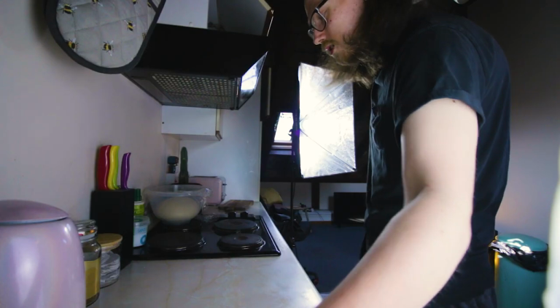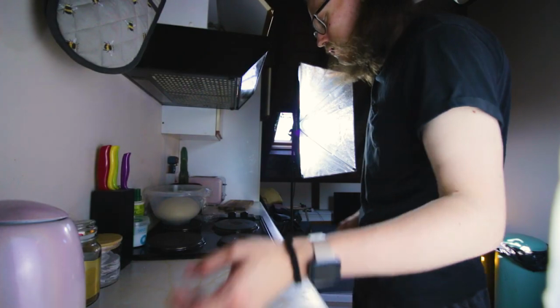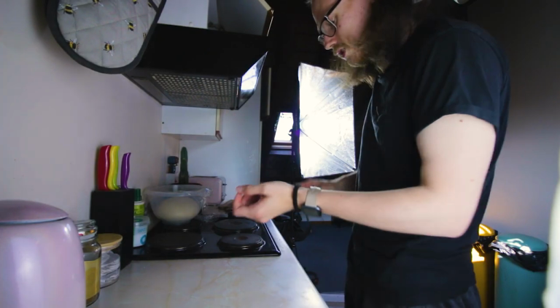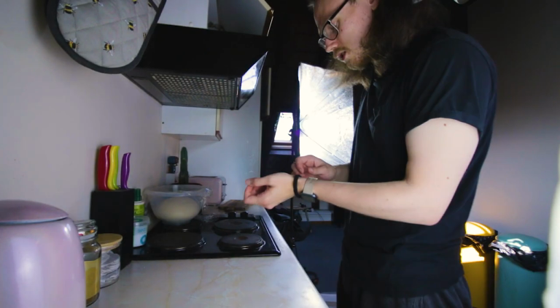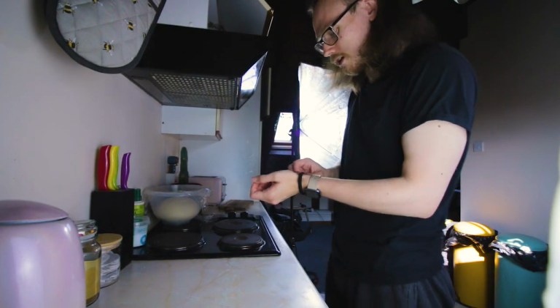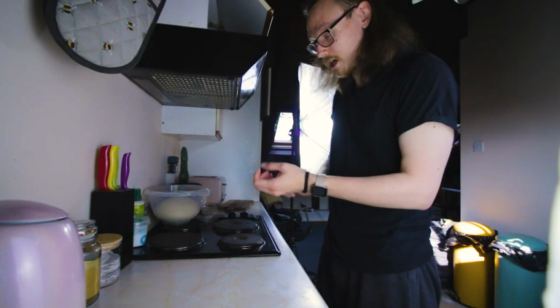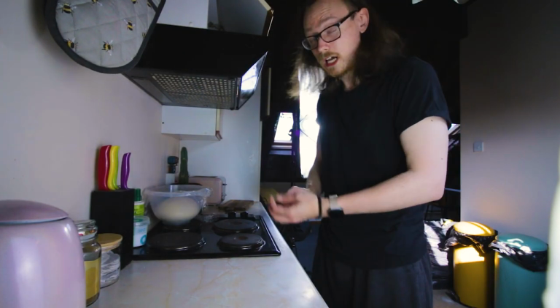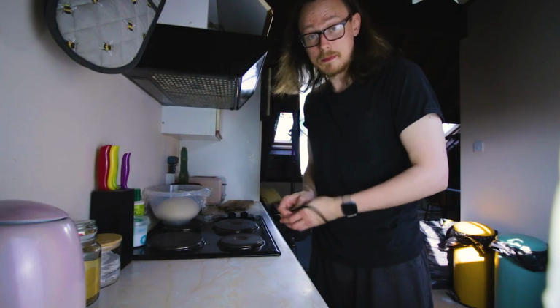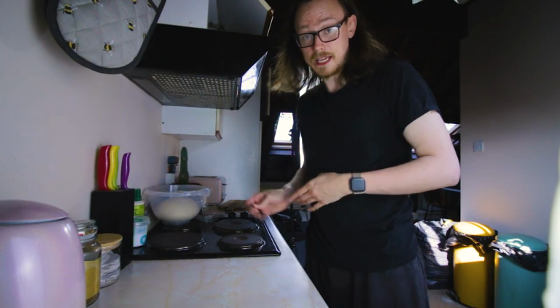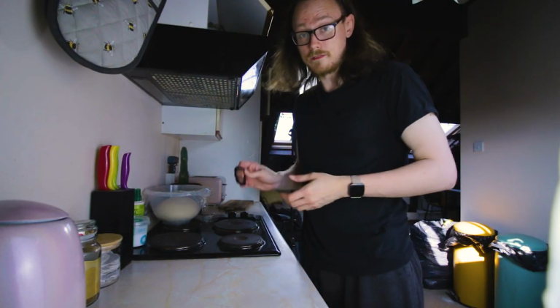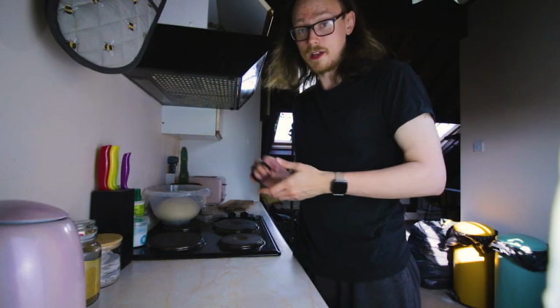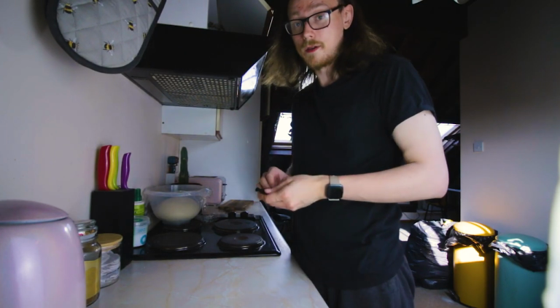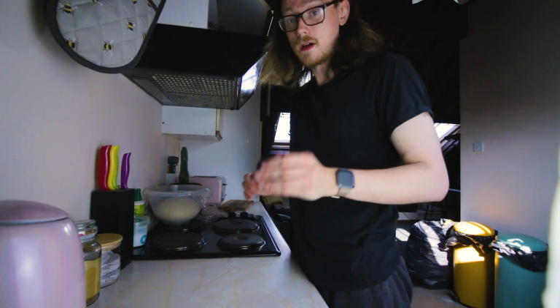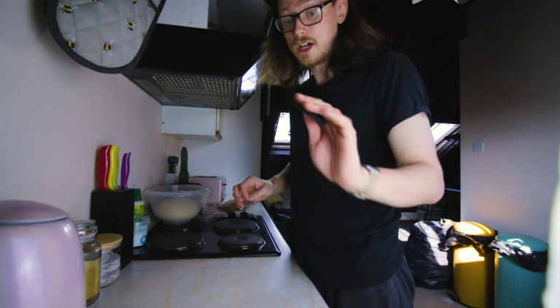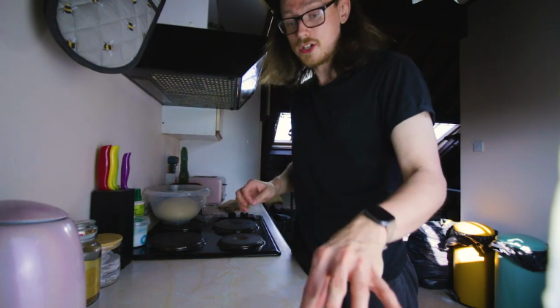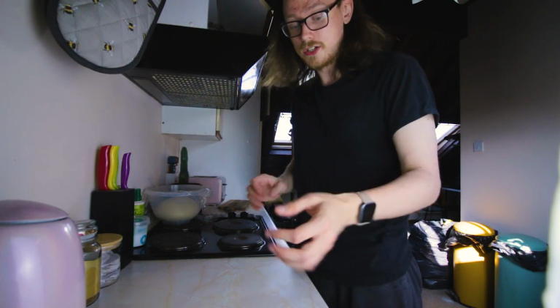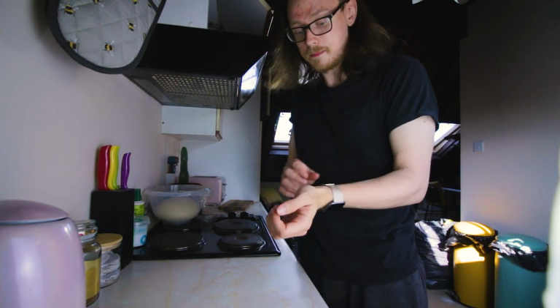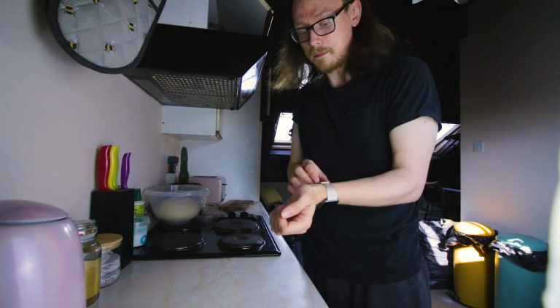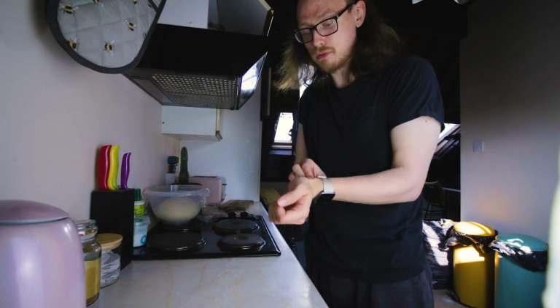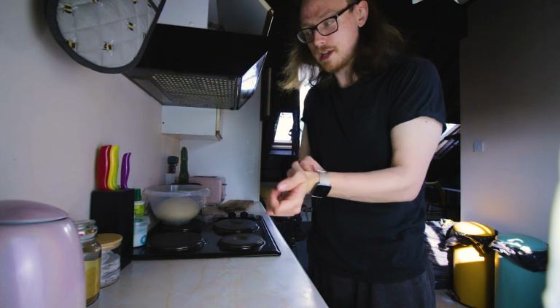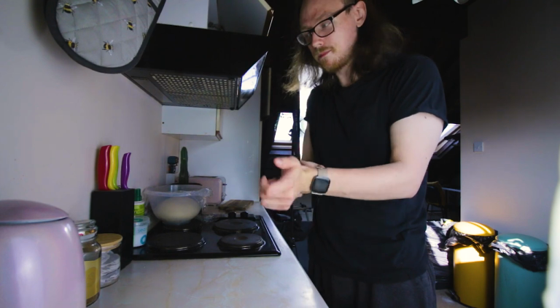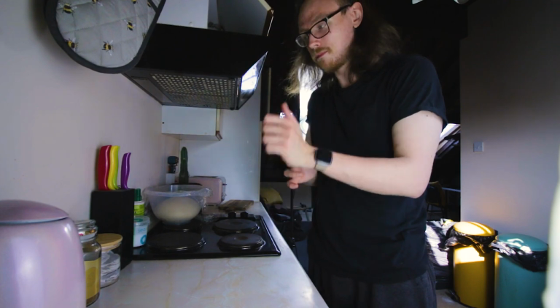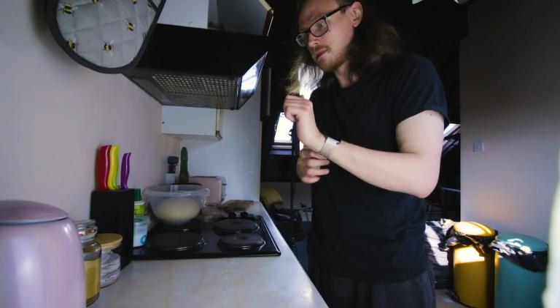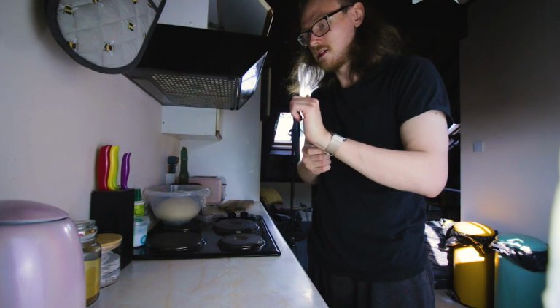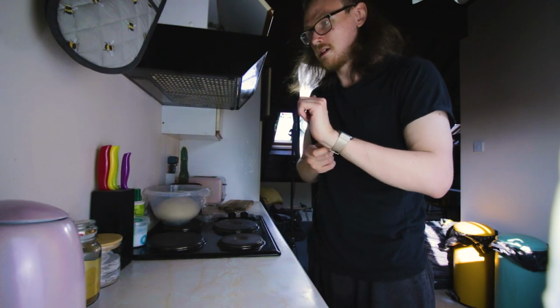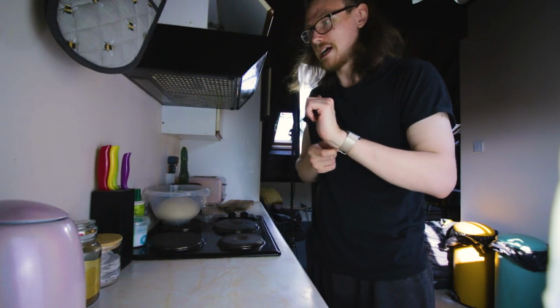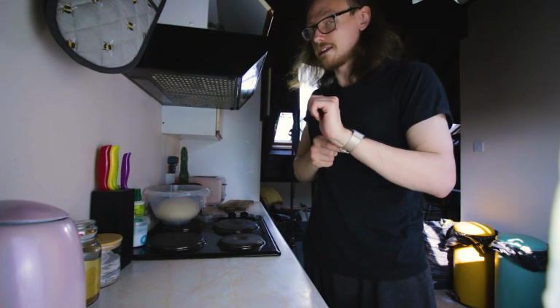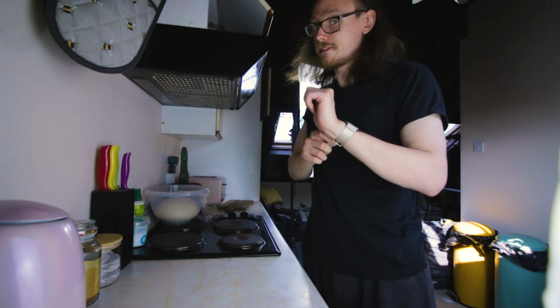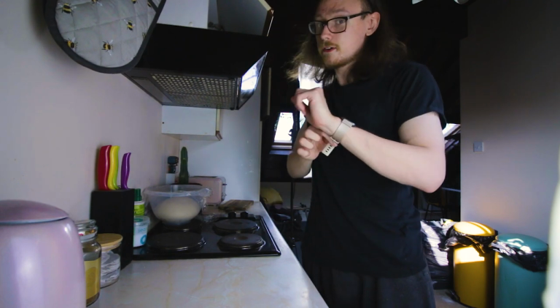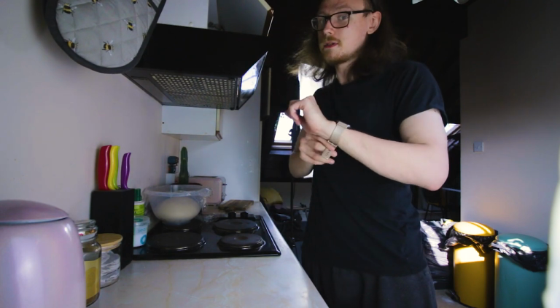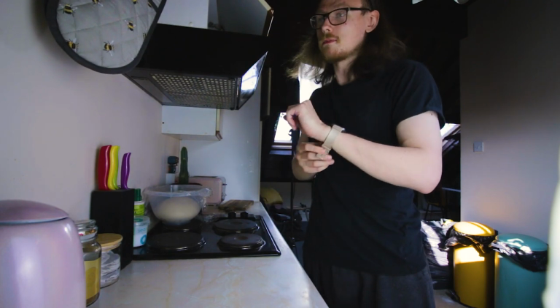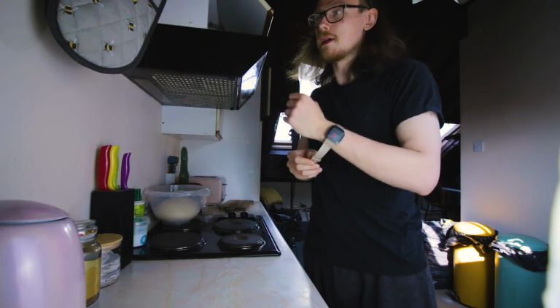So in my last baking video I showed you how to make bread, and it failed miserably.